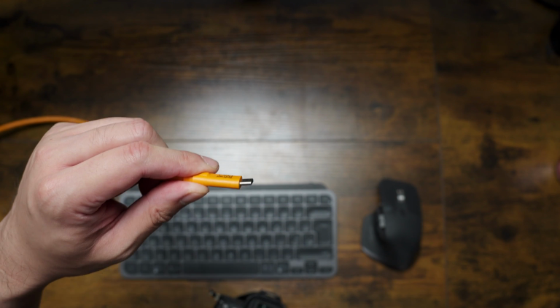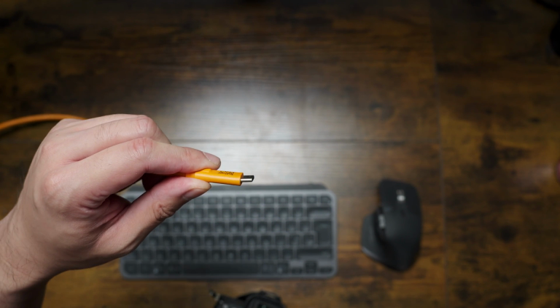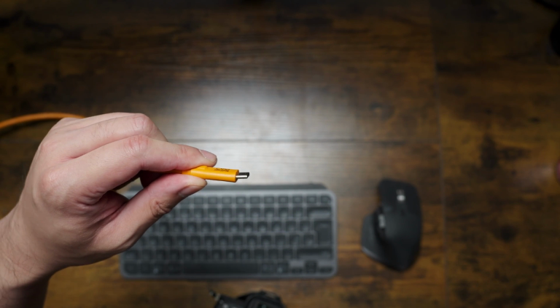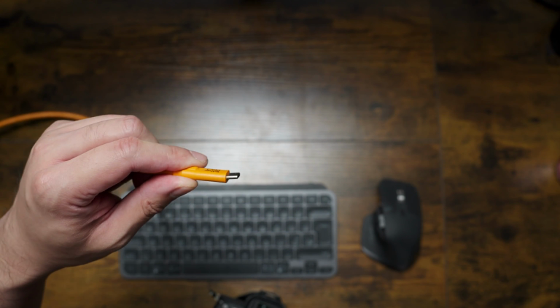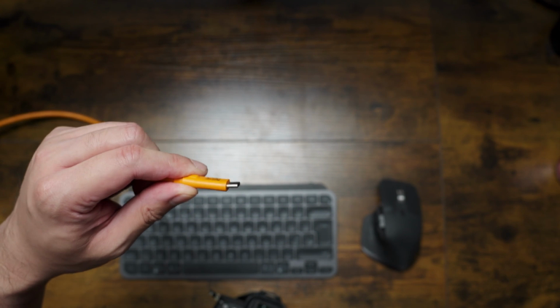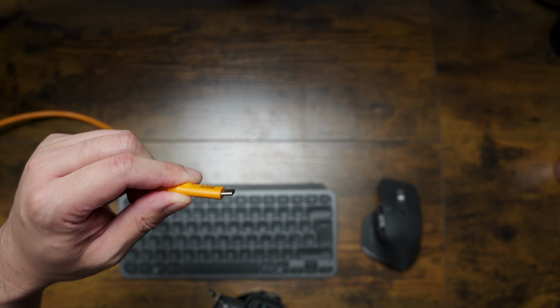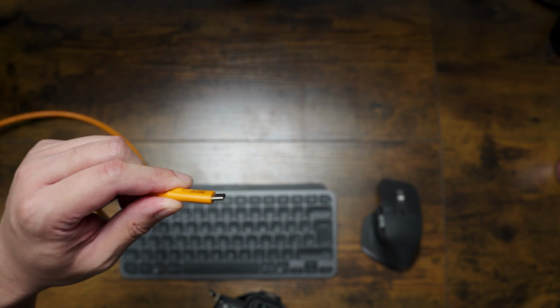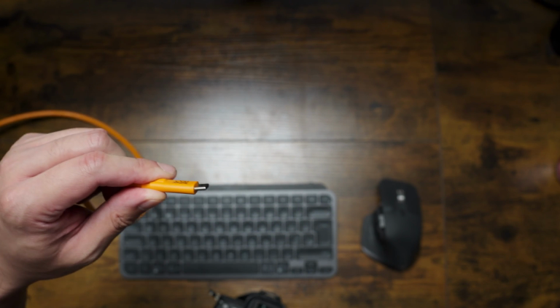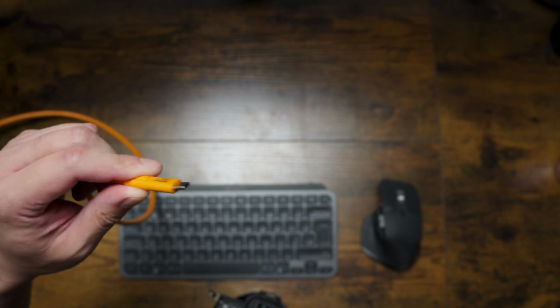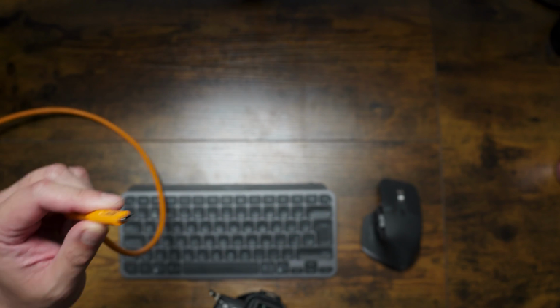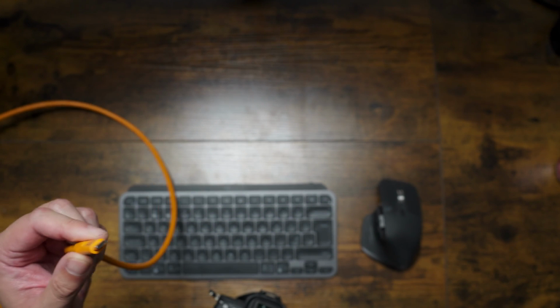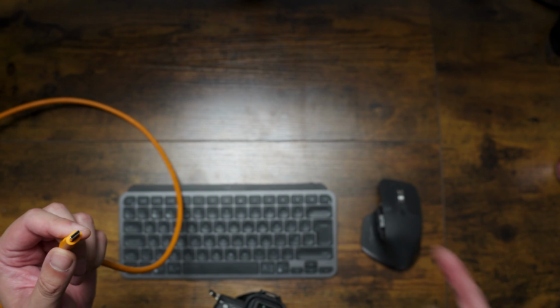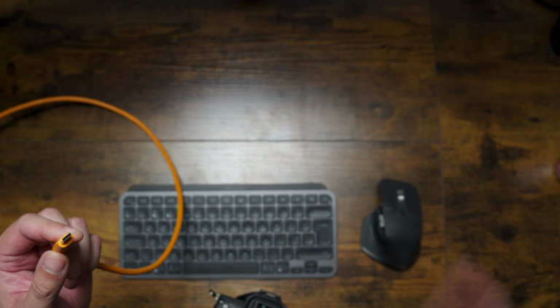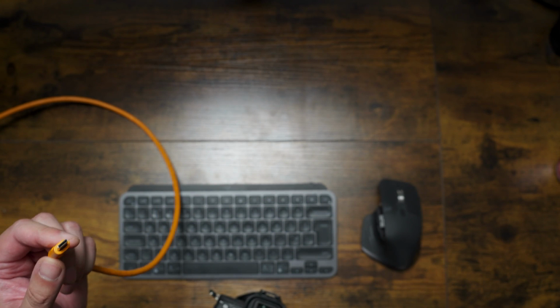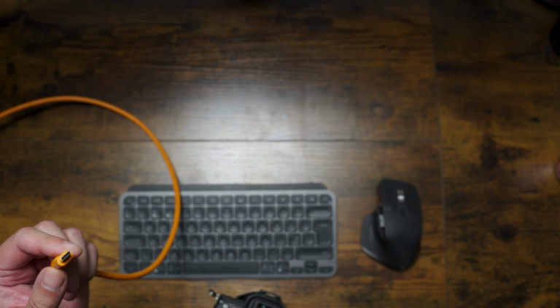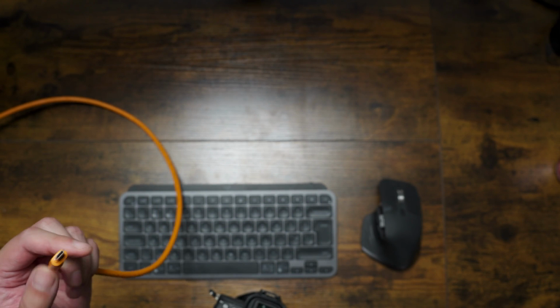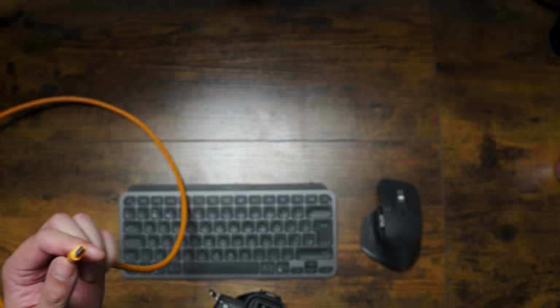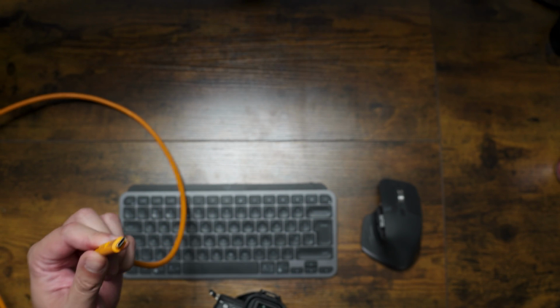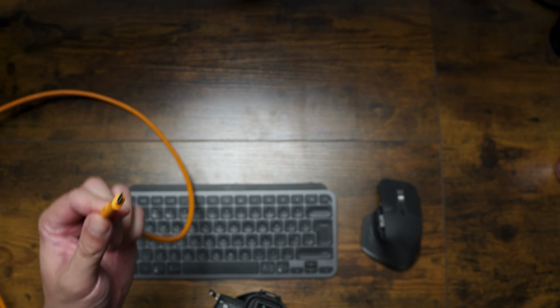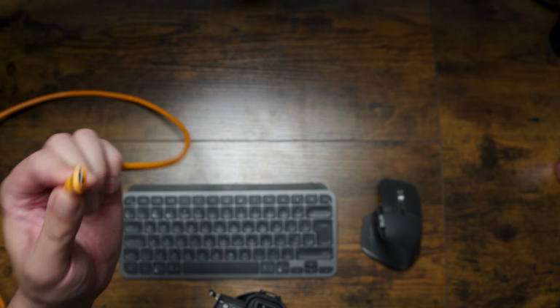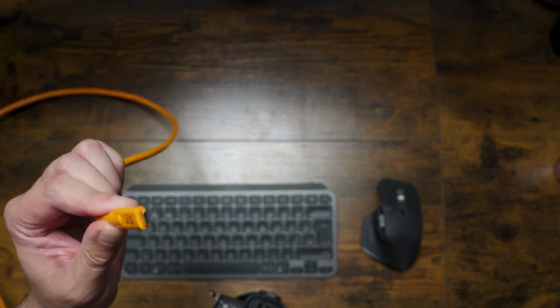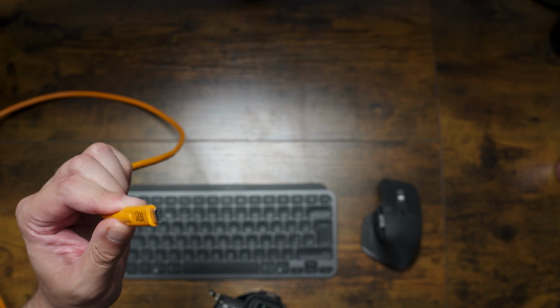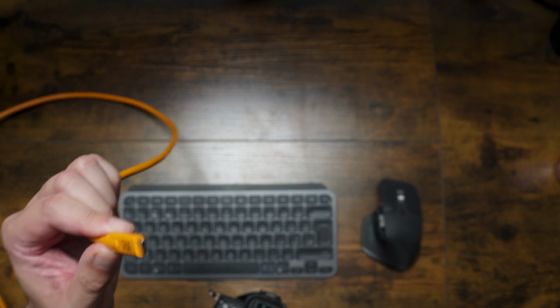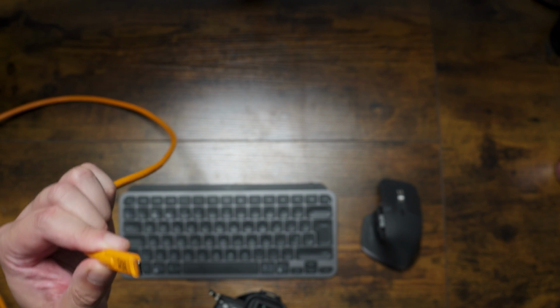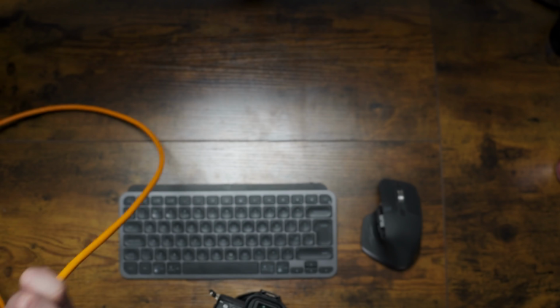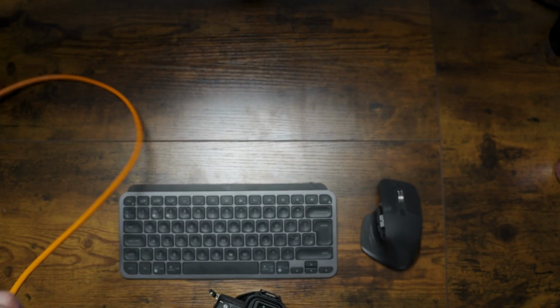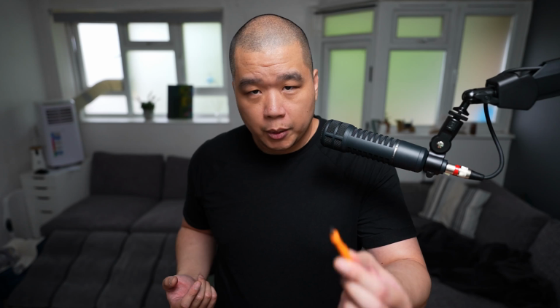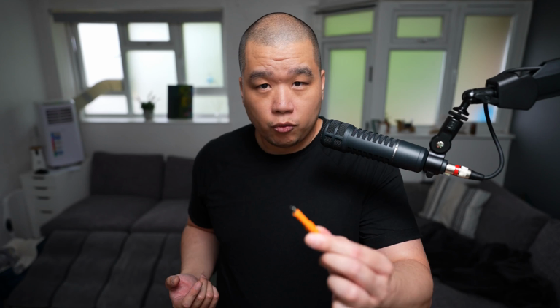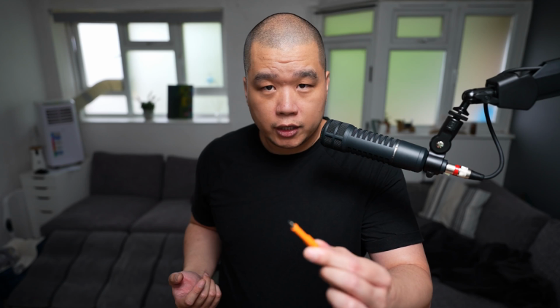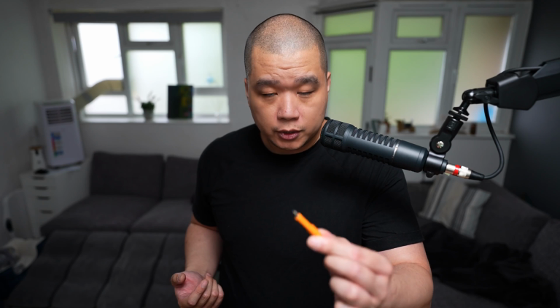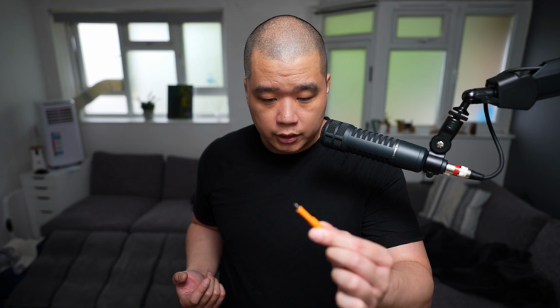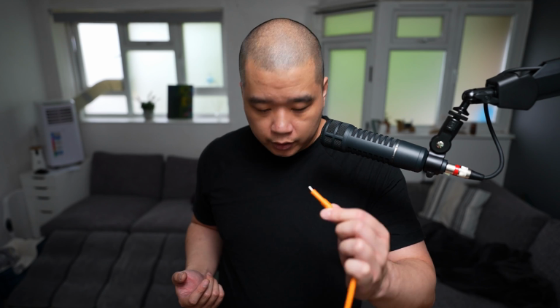I do have a spare cable in my drawer just in case this one completely fails, but I'm going to ride this one until it dies.